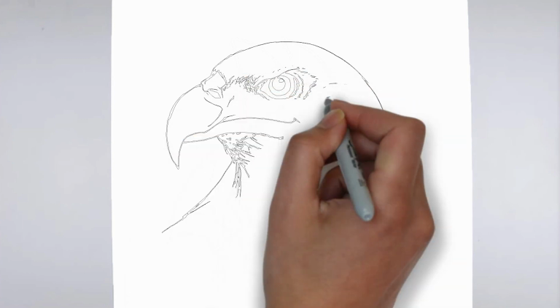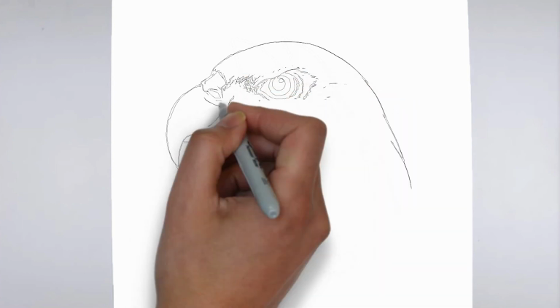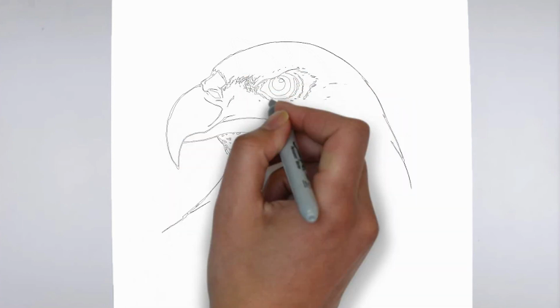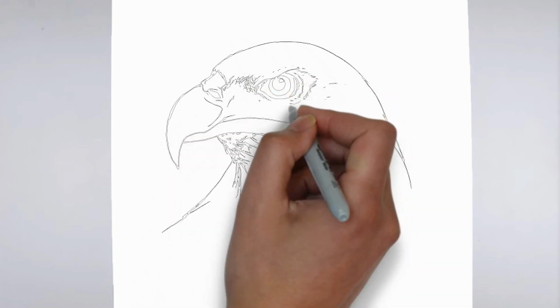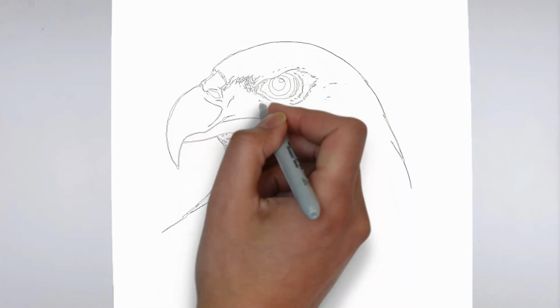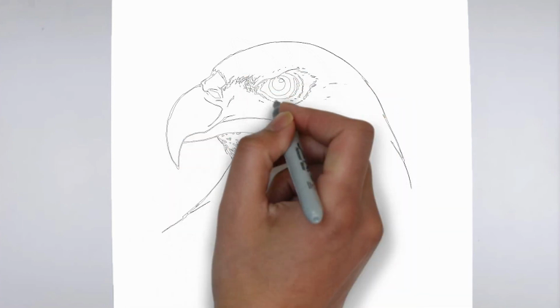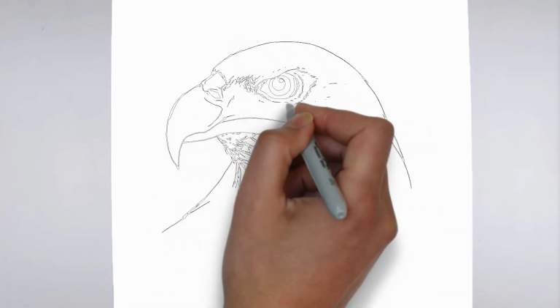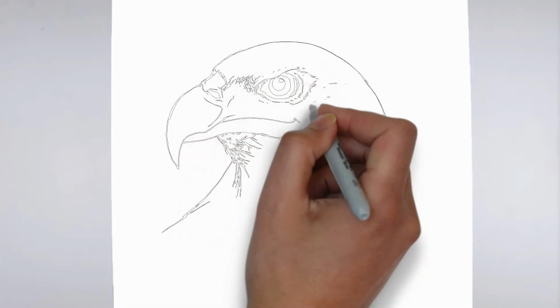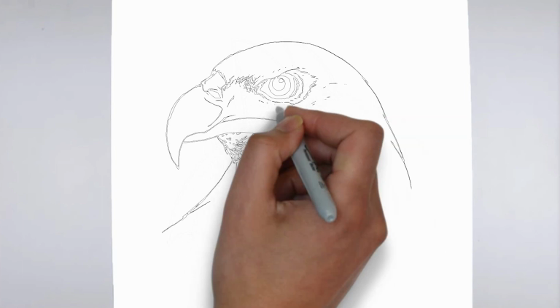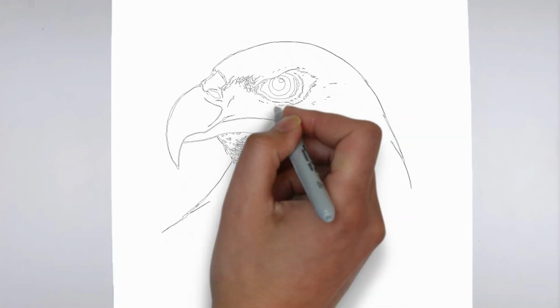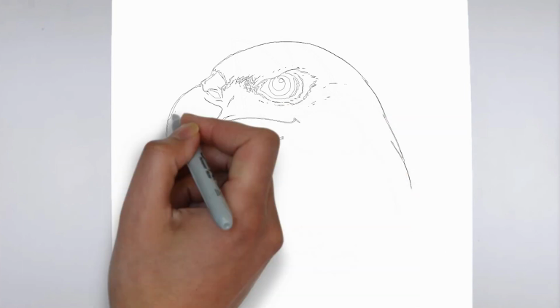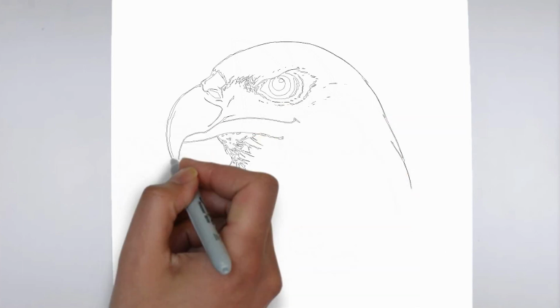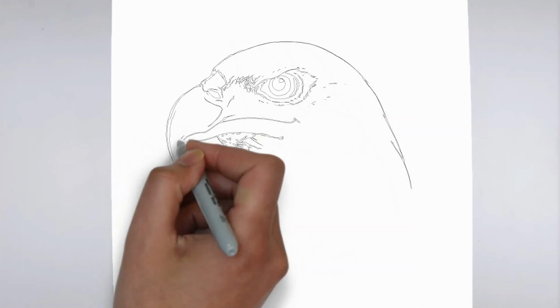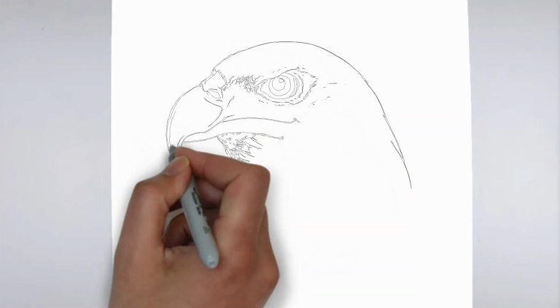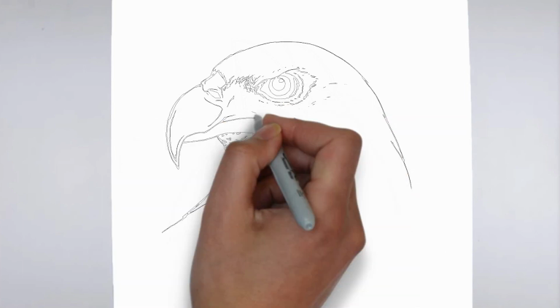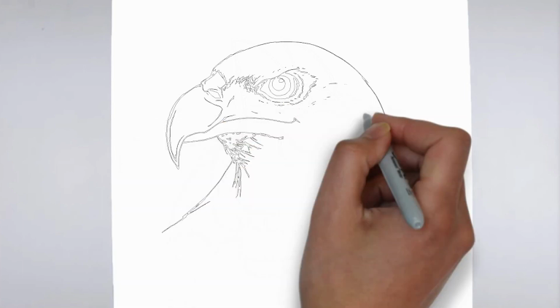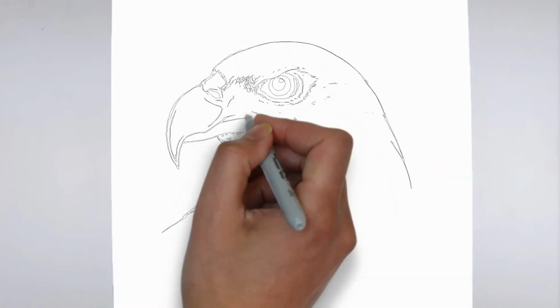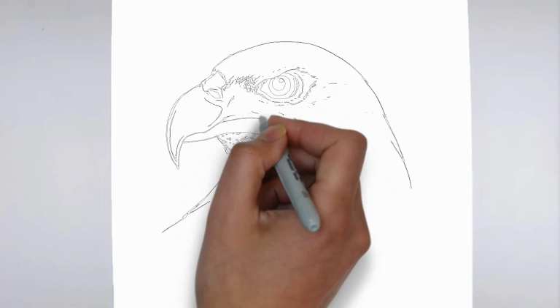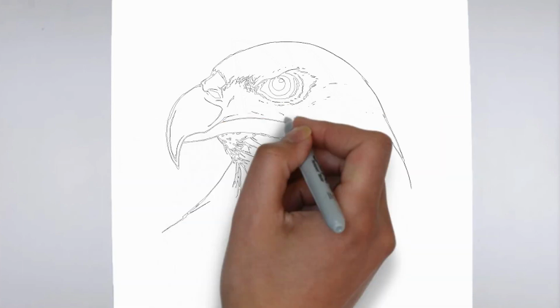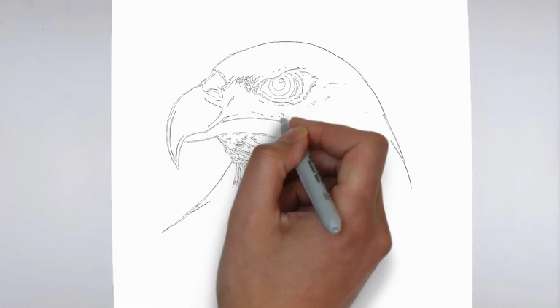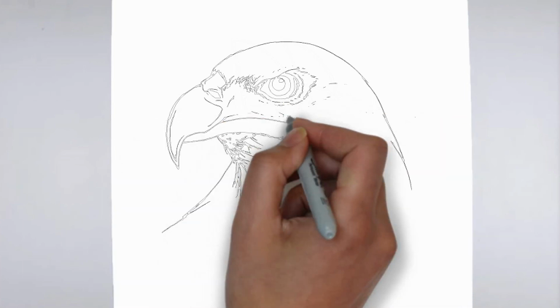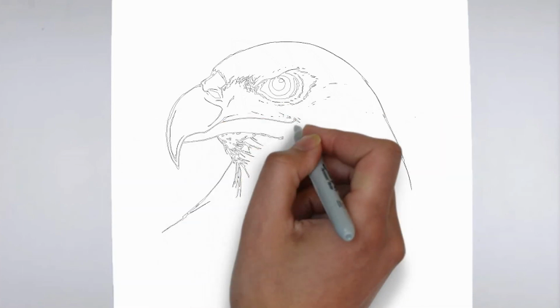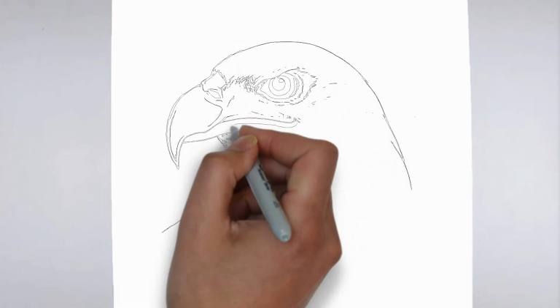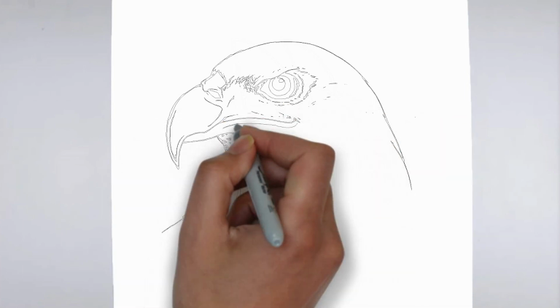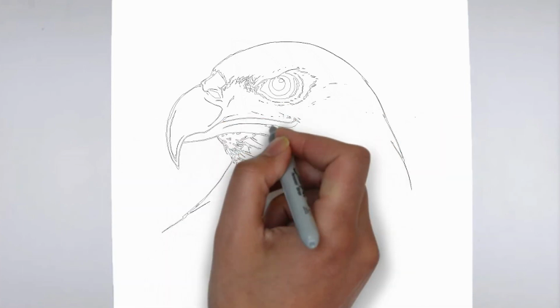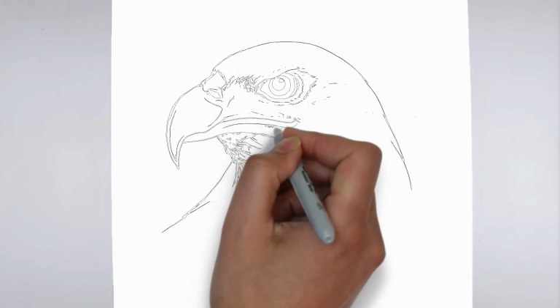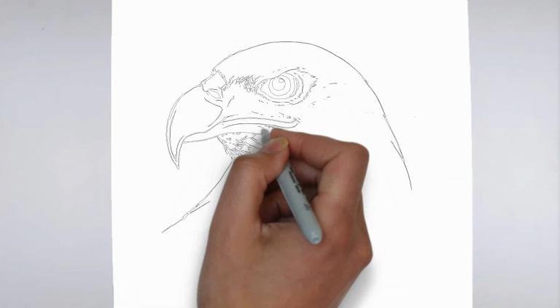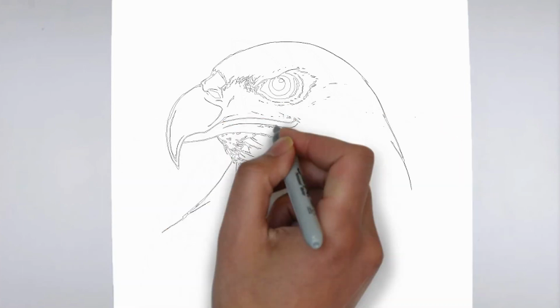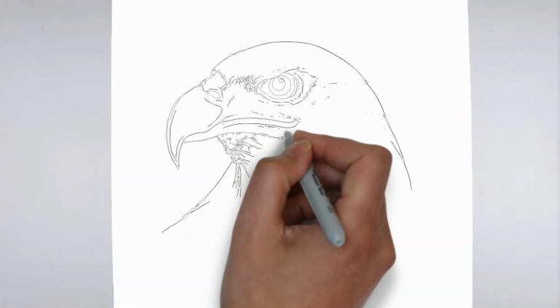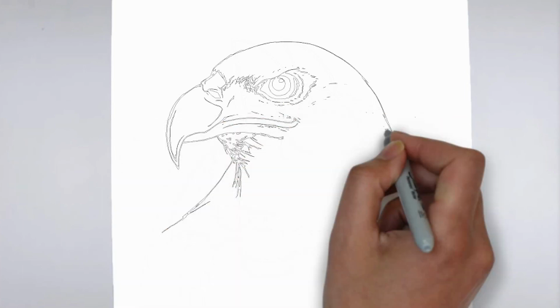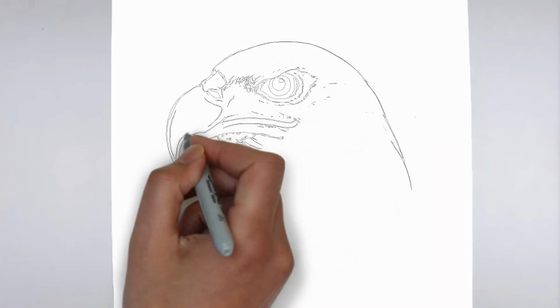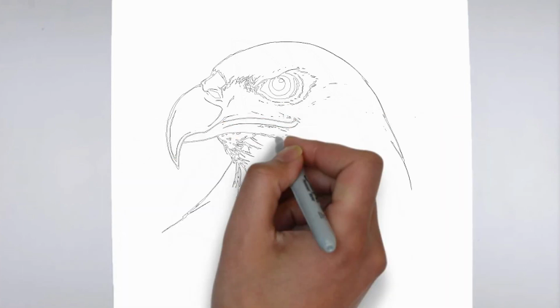Step 3: Shadows and light. To make your drawing more three-dimensional, add shadows and light.